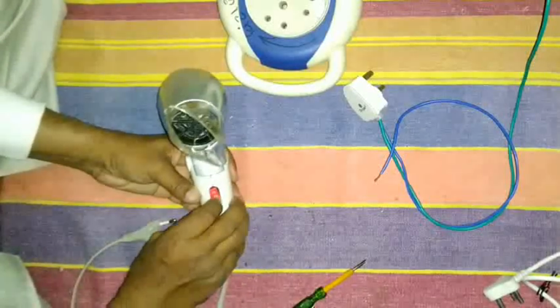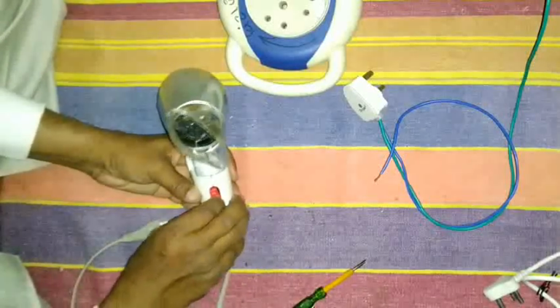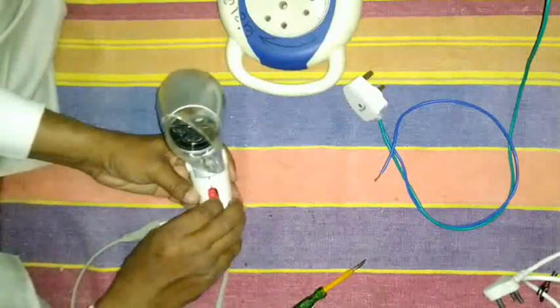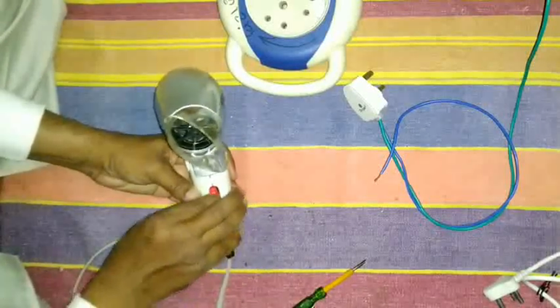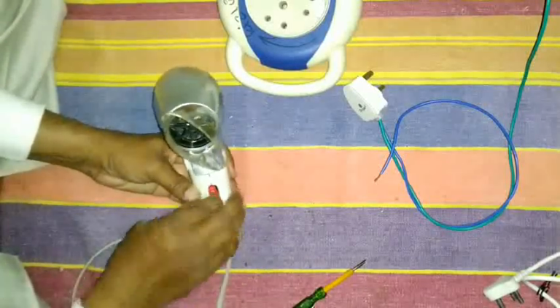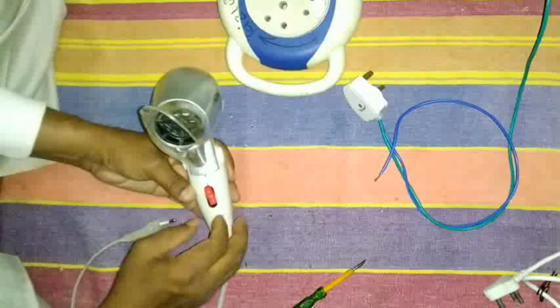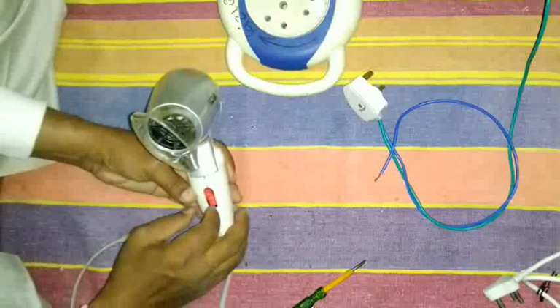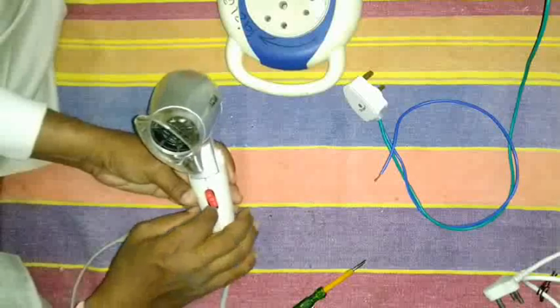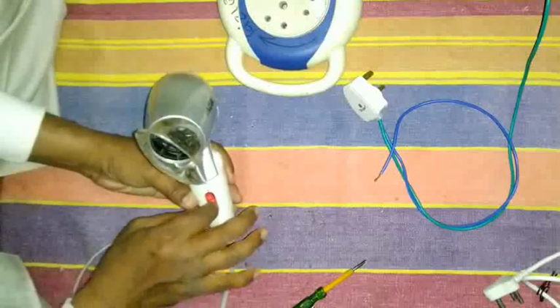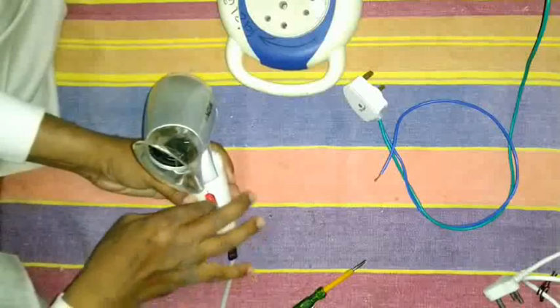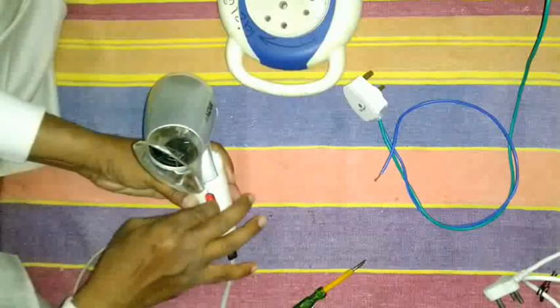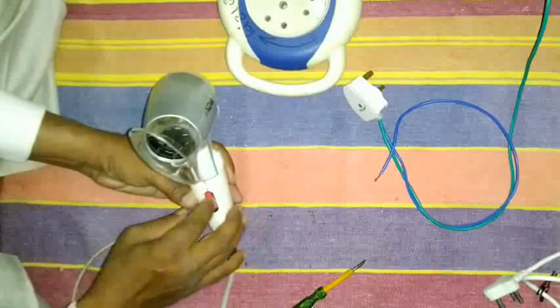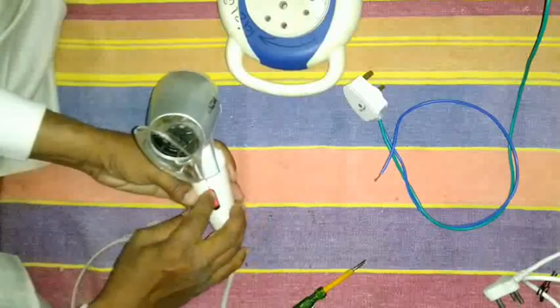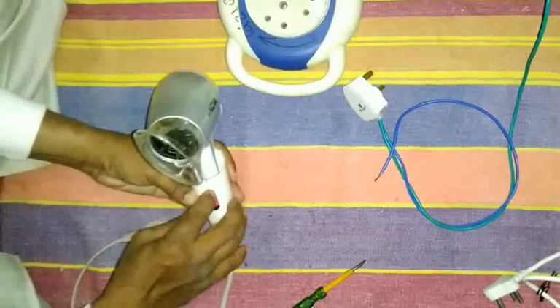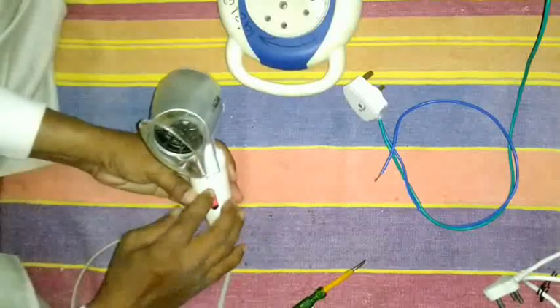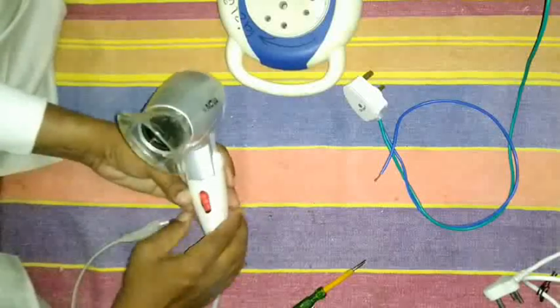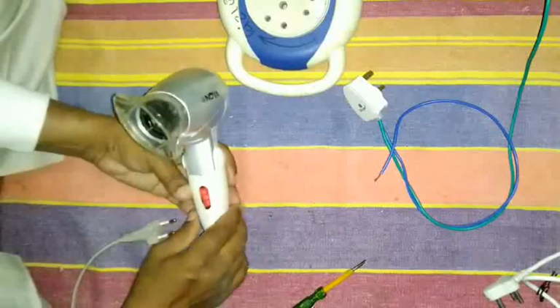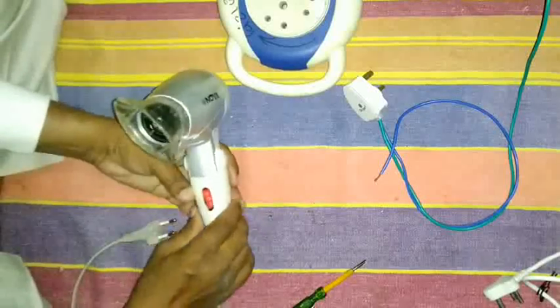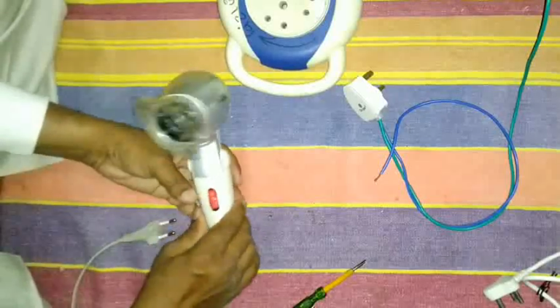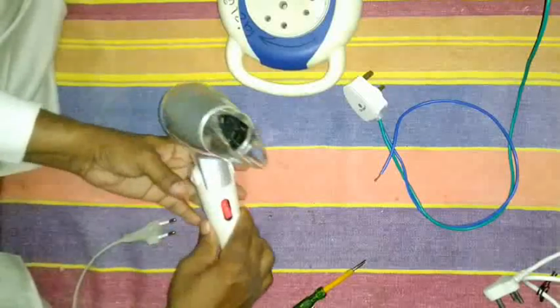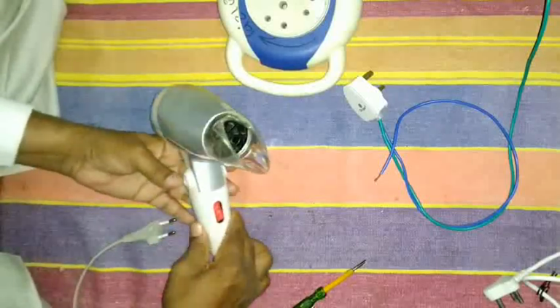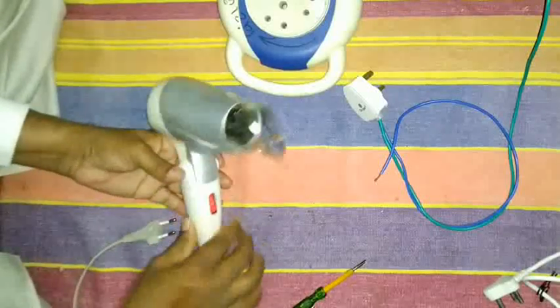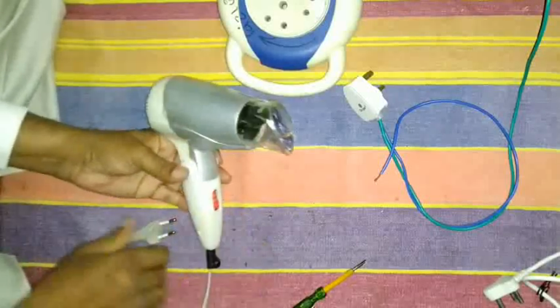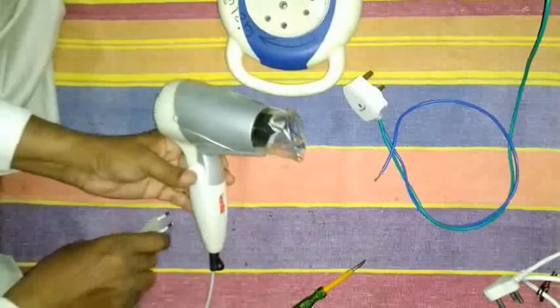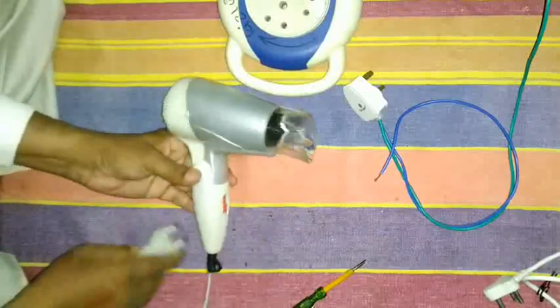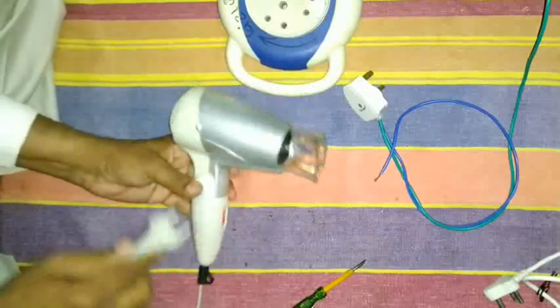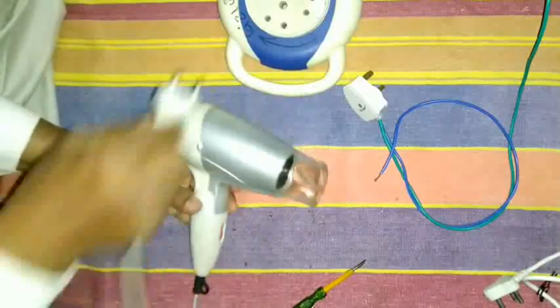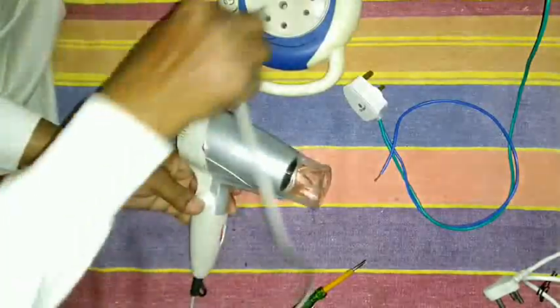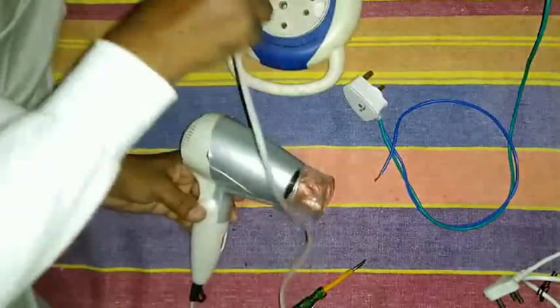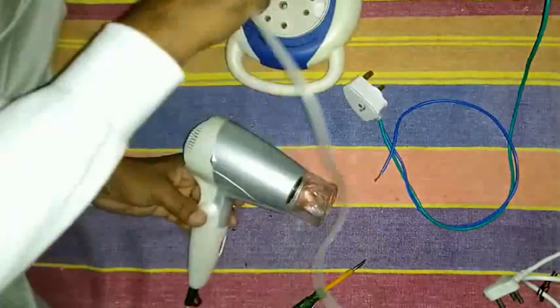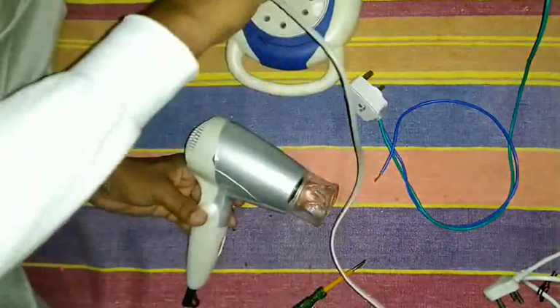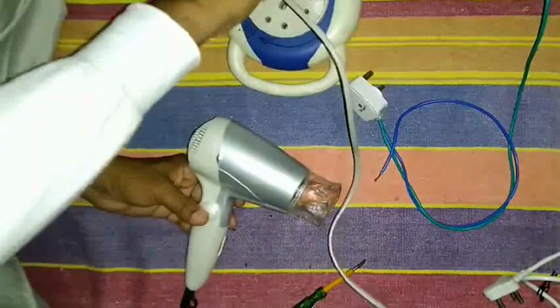The dryer is ready now to work. The switch has been changed successfully.